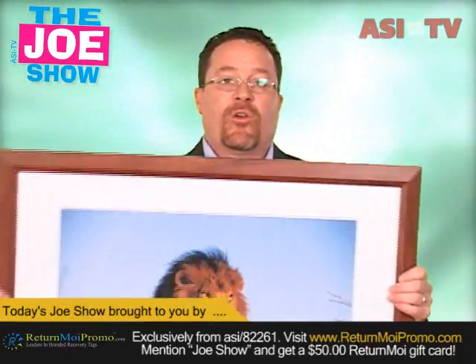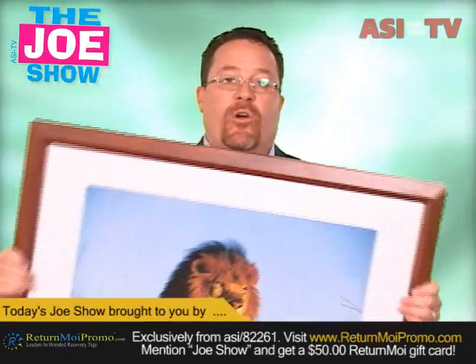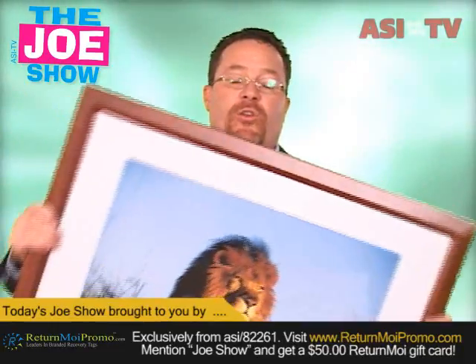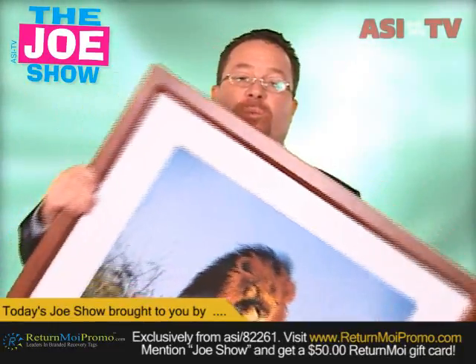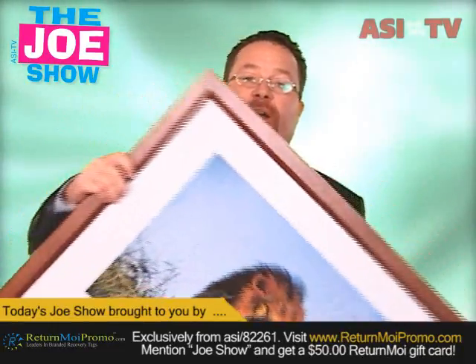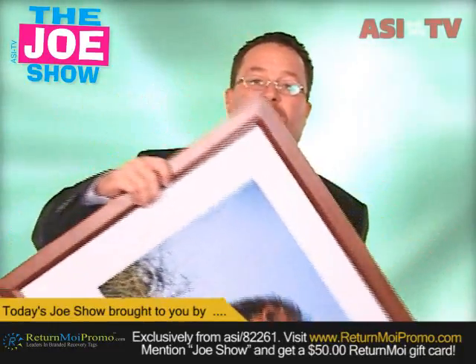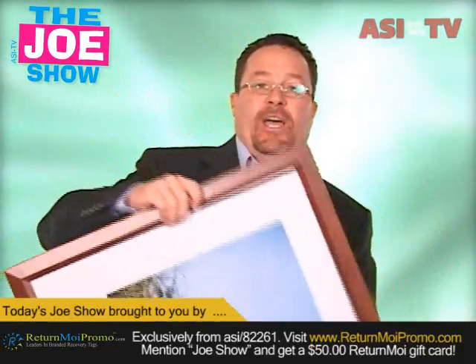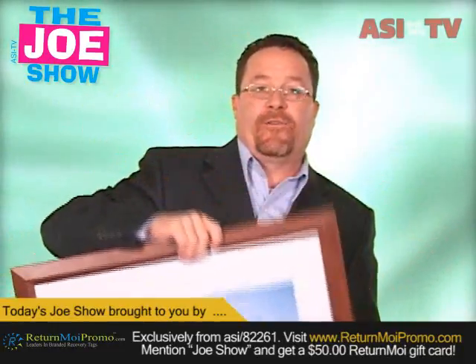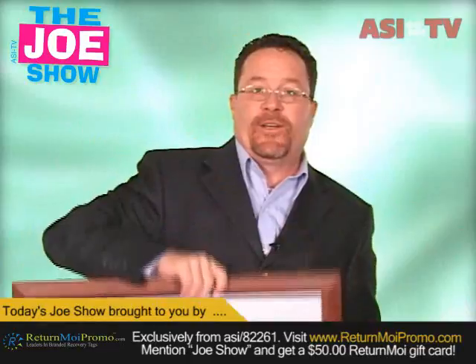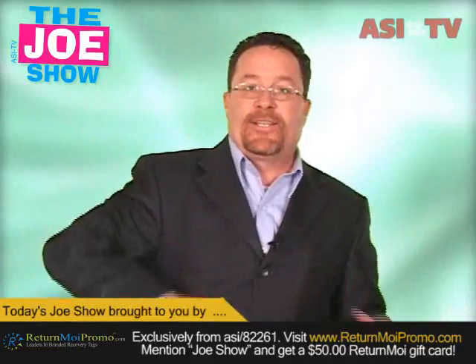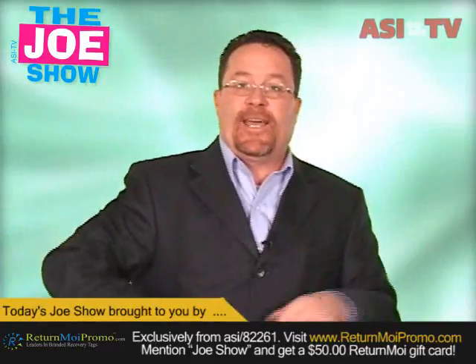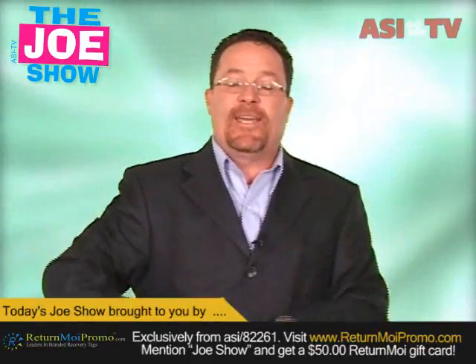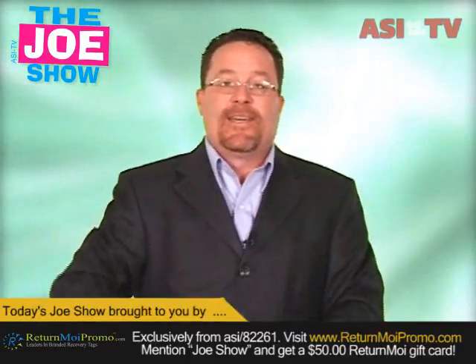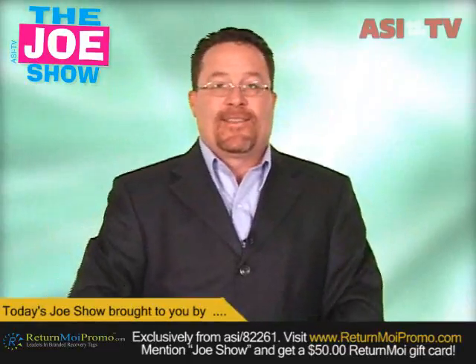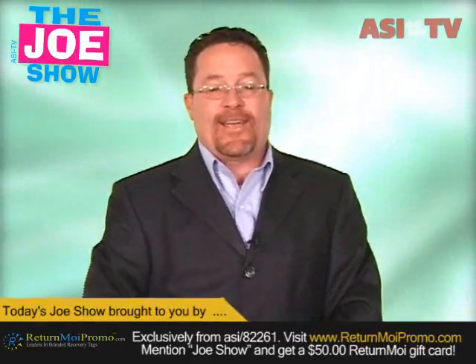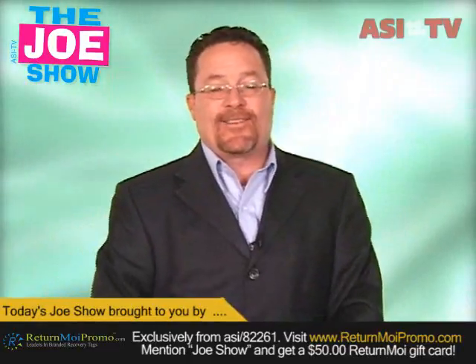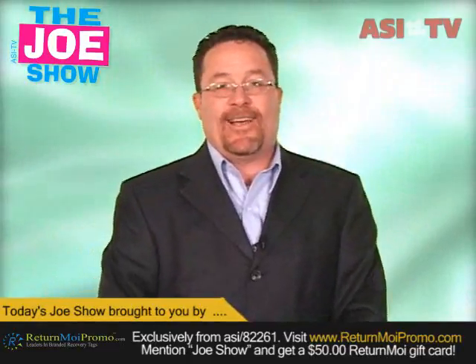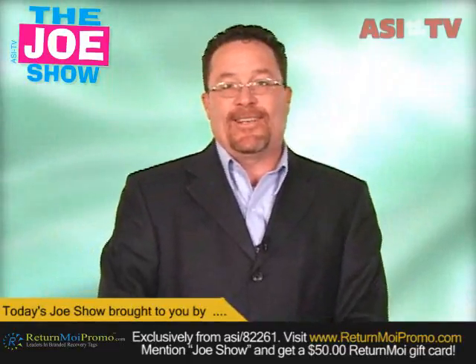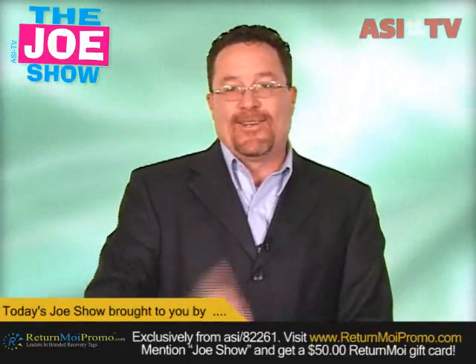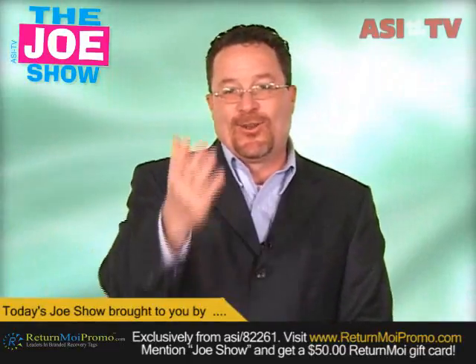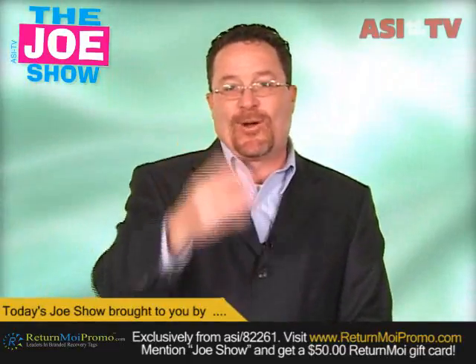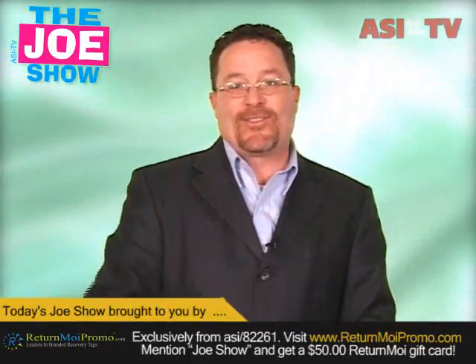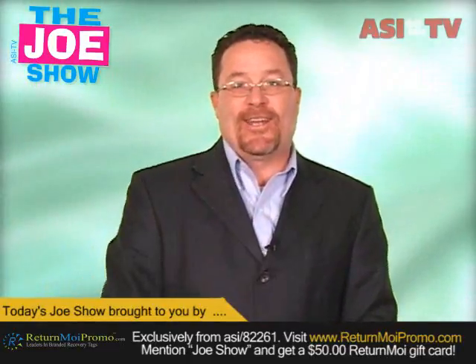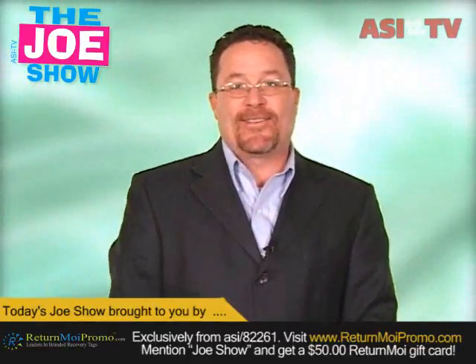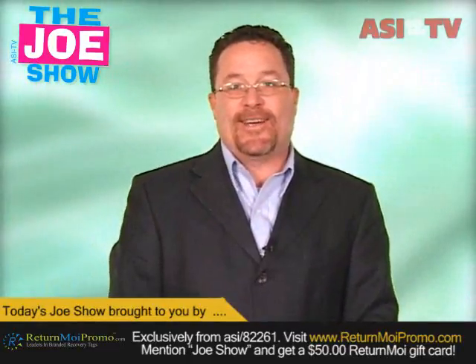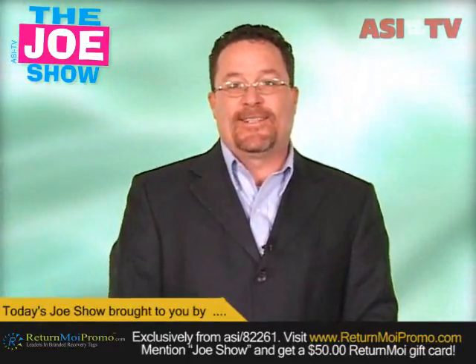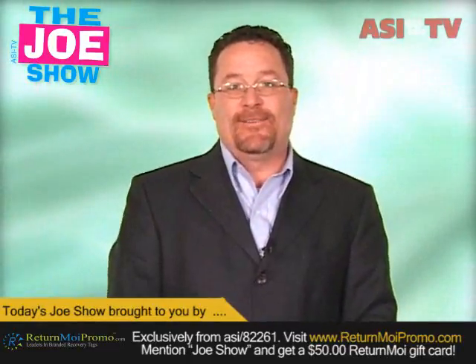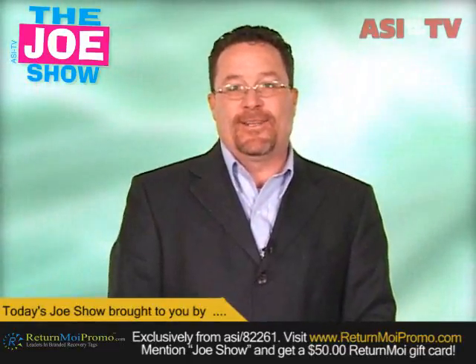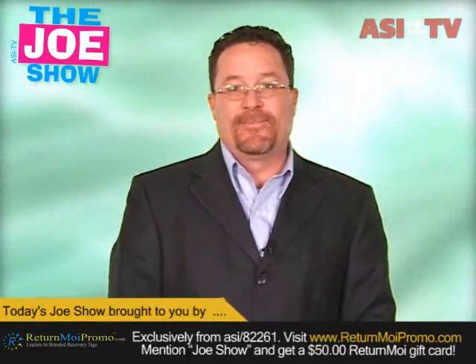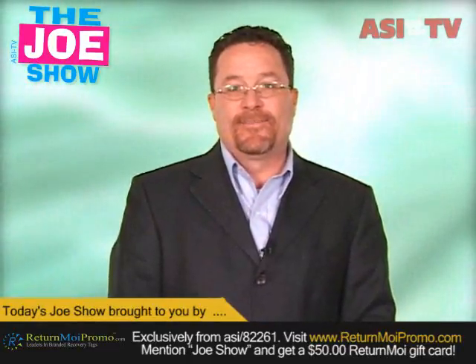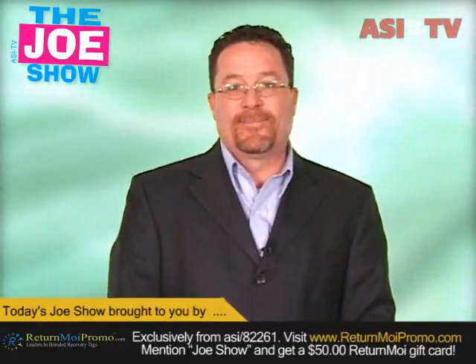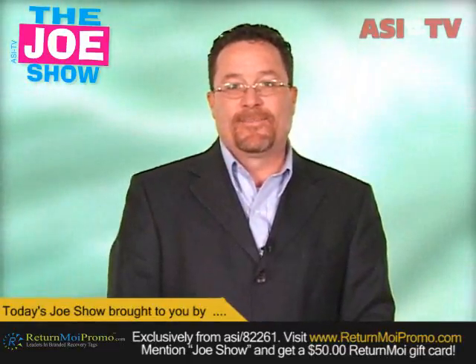Those are all the new products I had for you today. Thanks a lot — you're watching ASI TV. We'll see you.